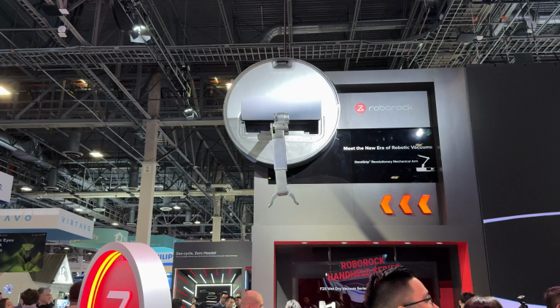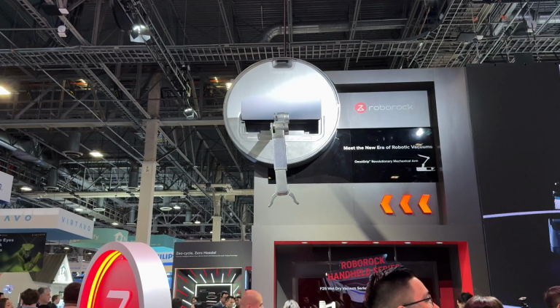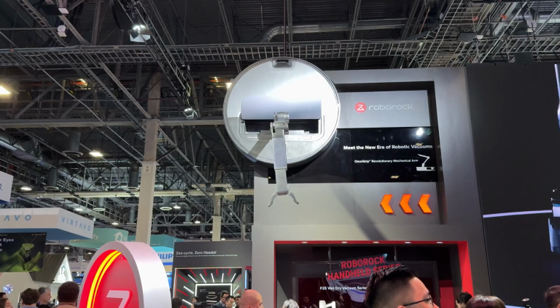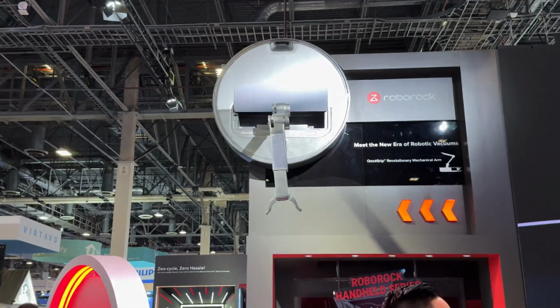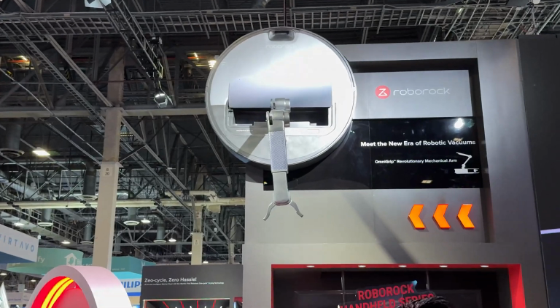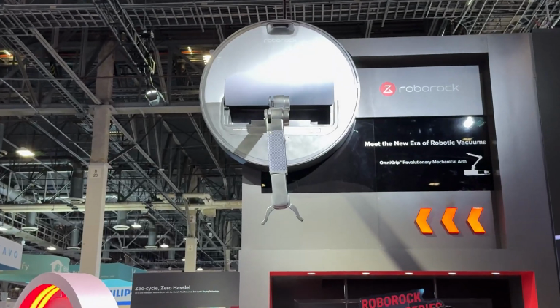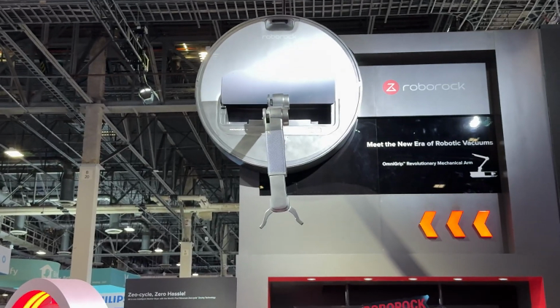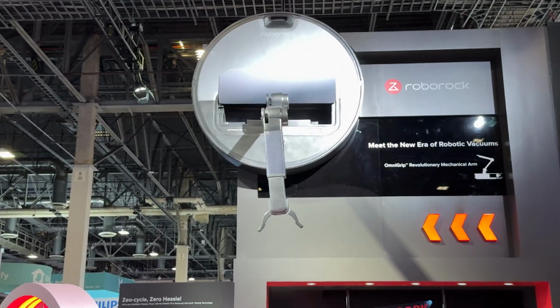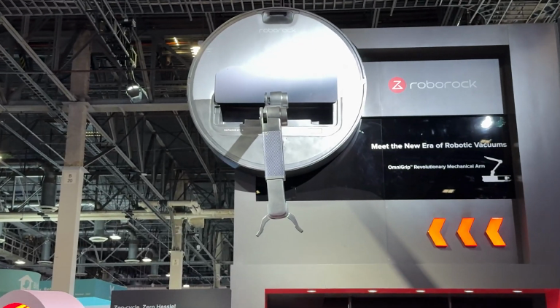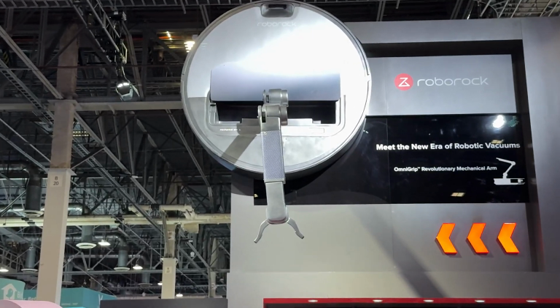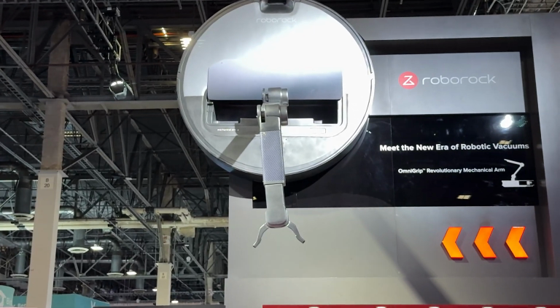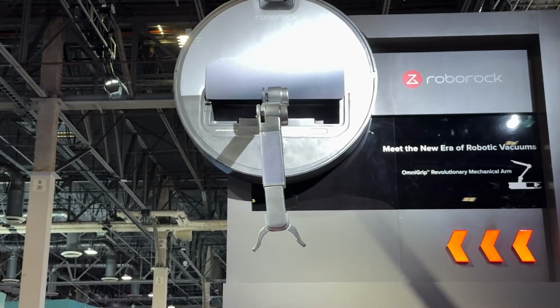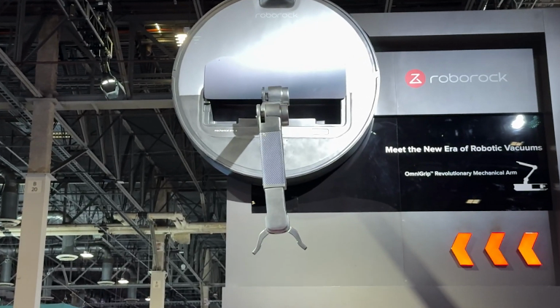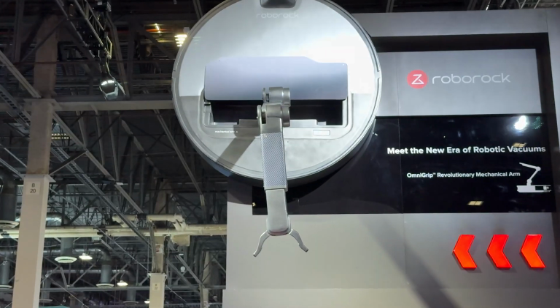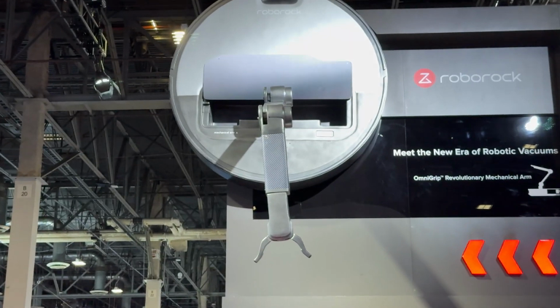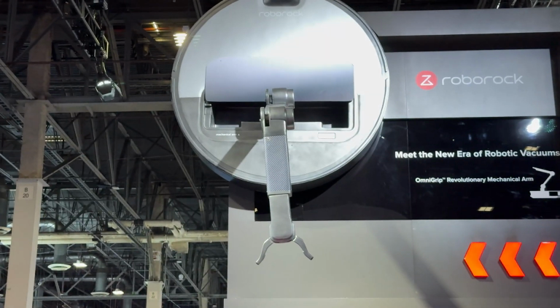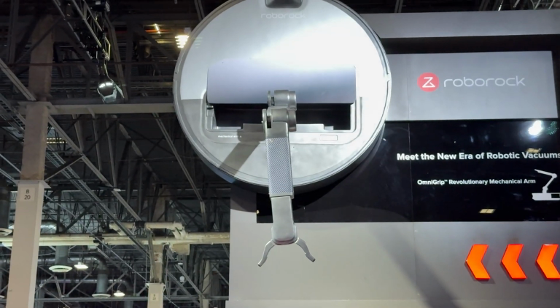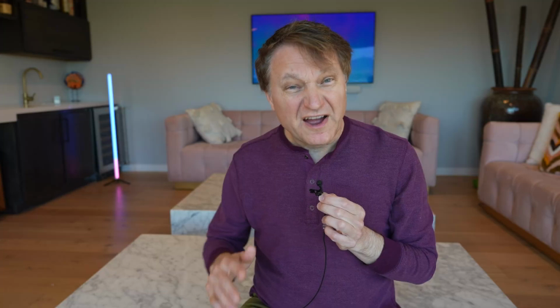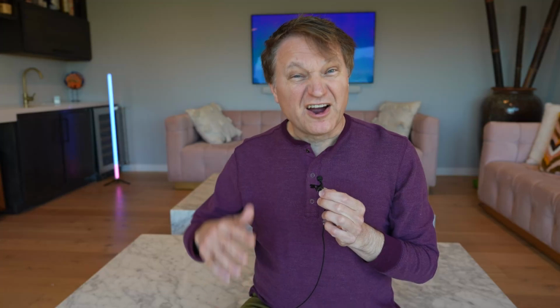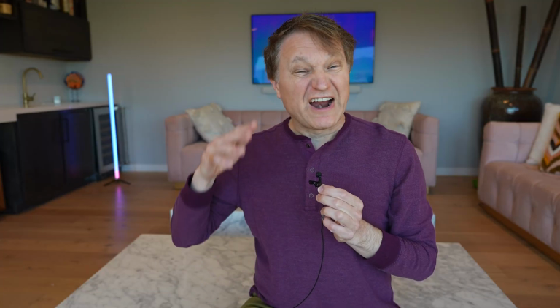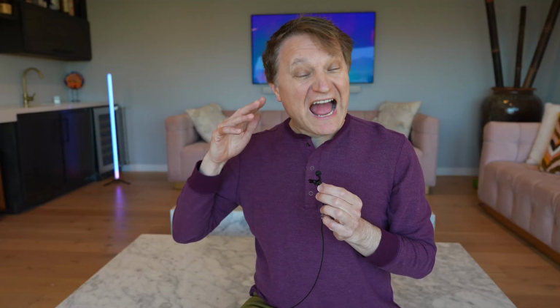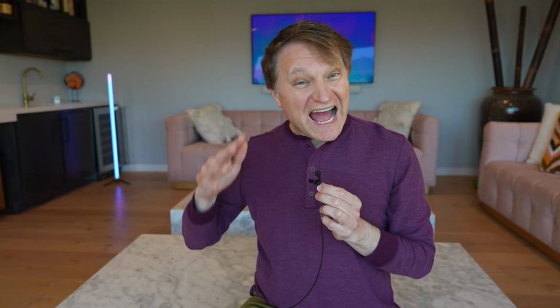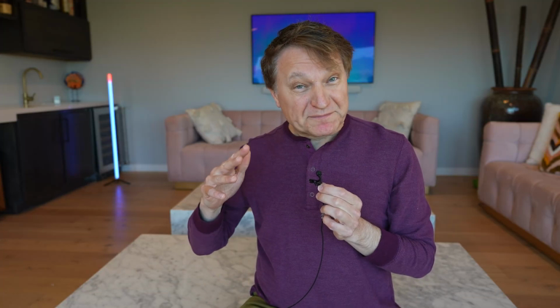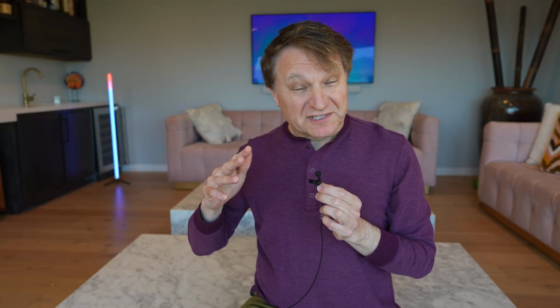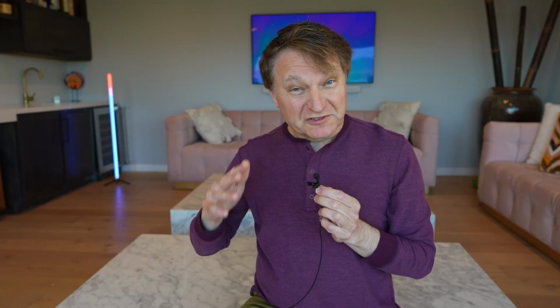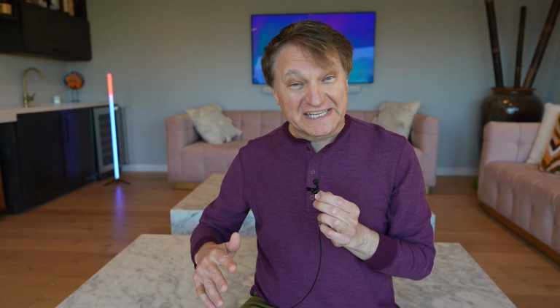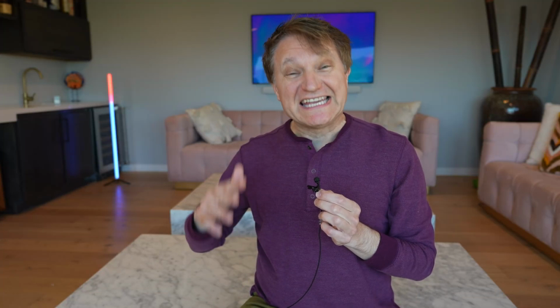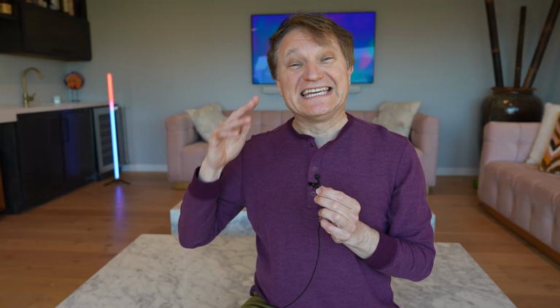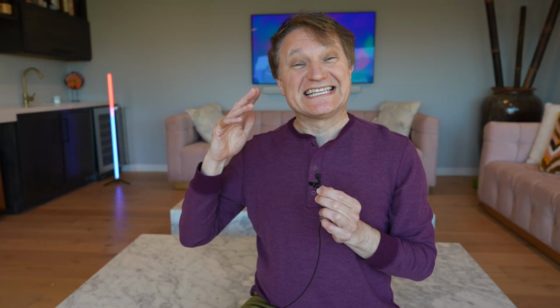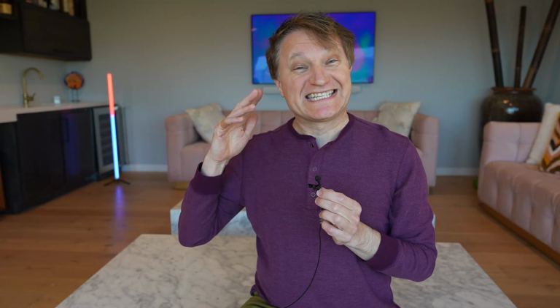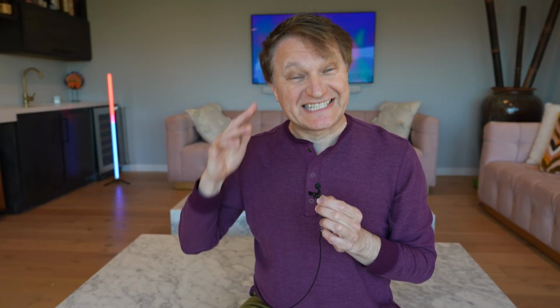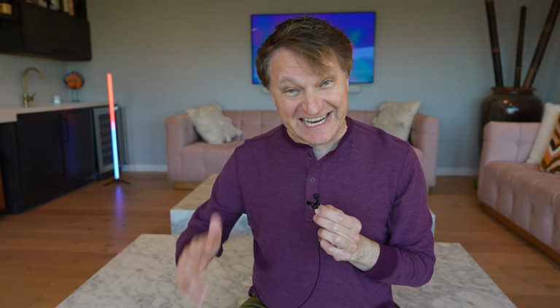The new robot vacuums coming in 2025 are absolutely insane.